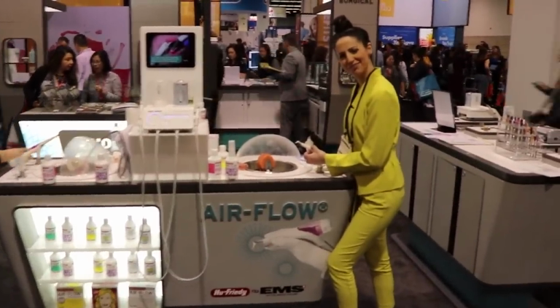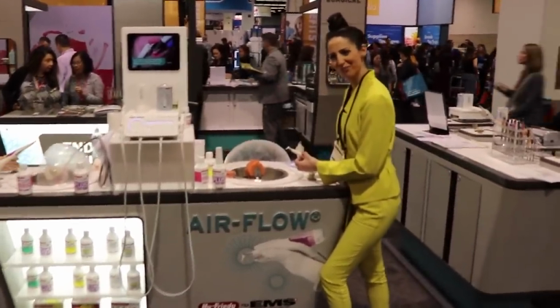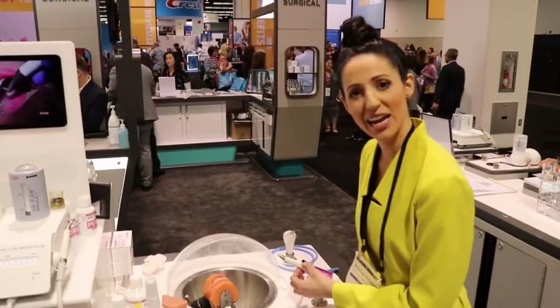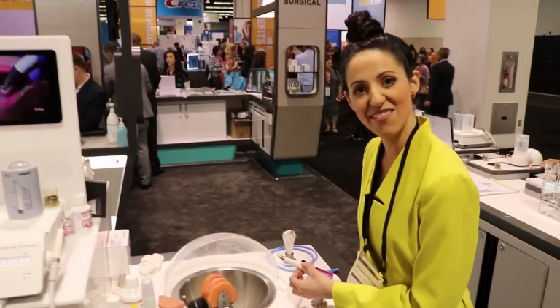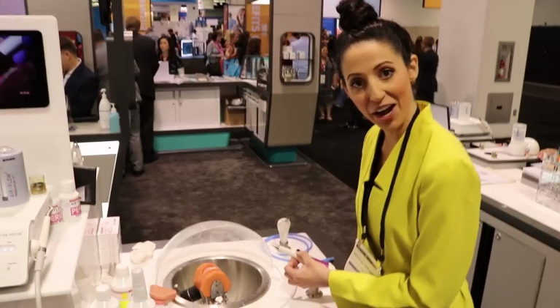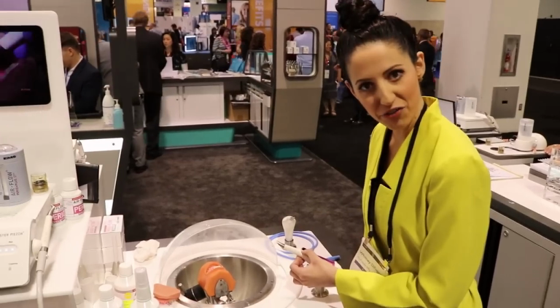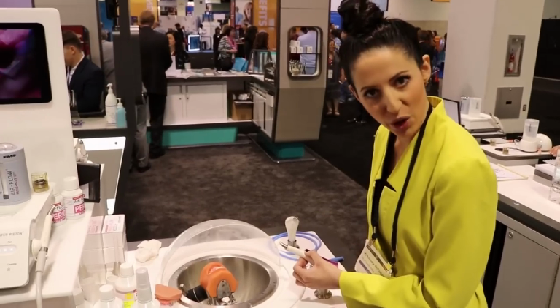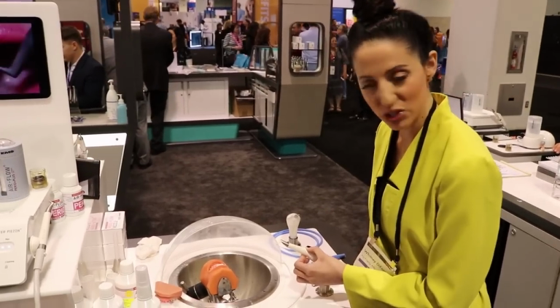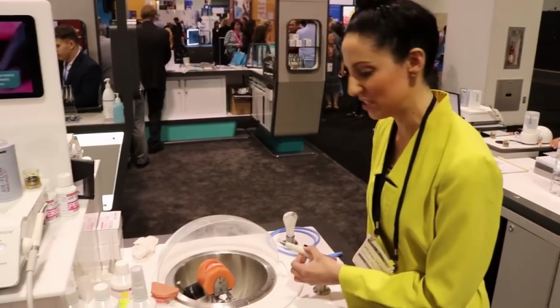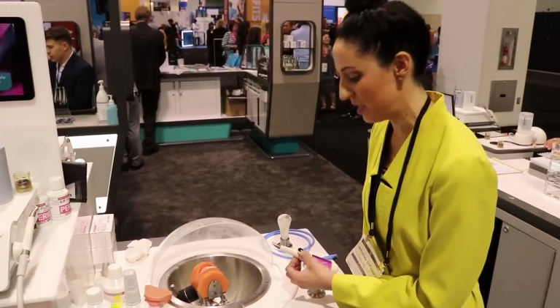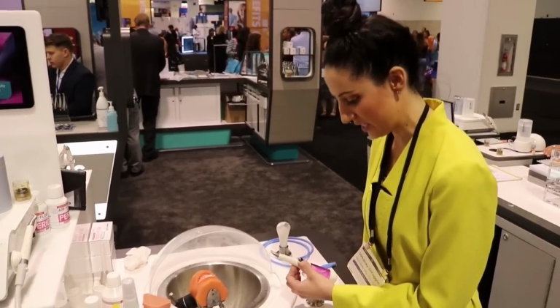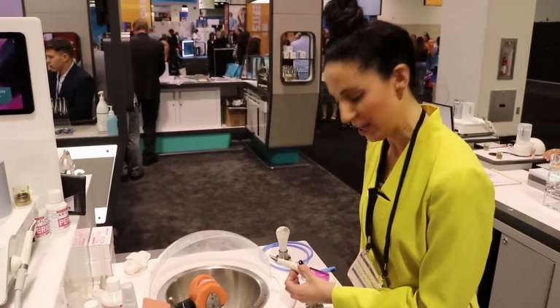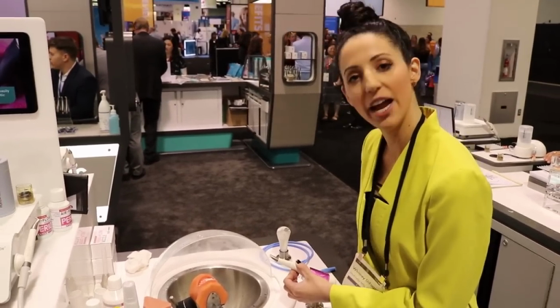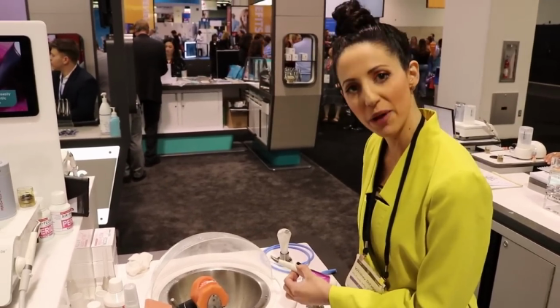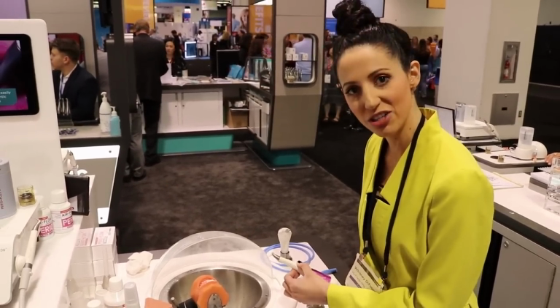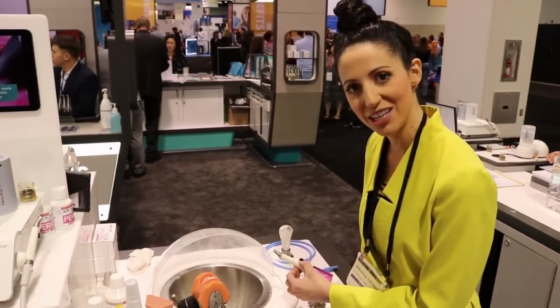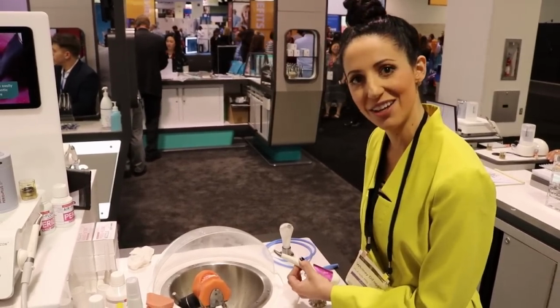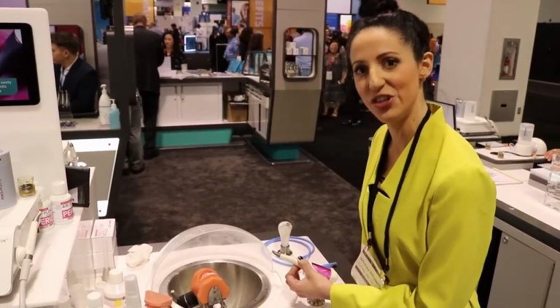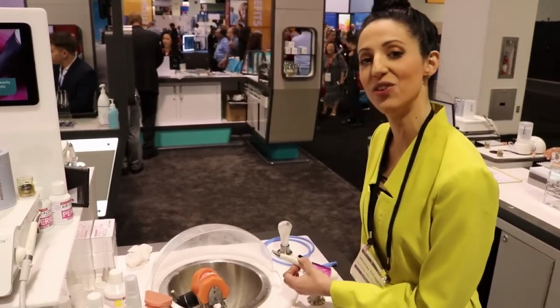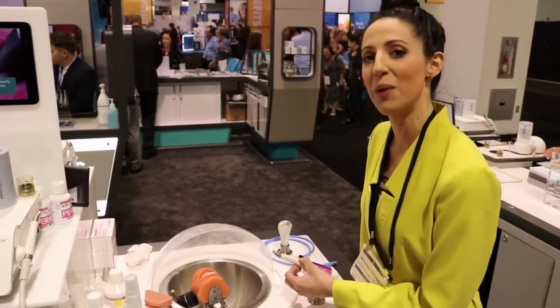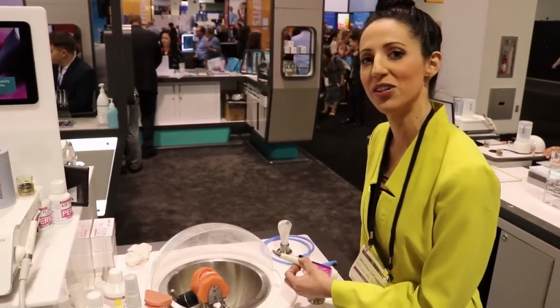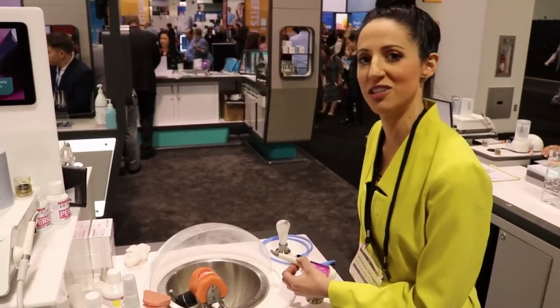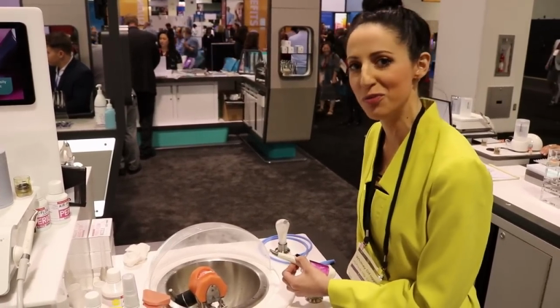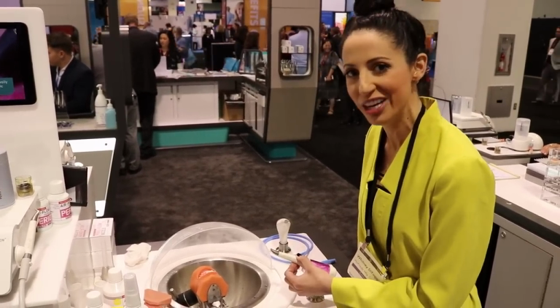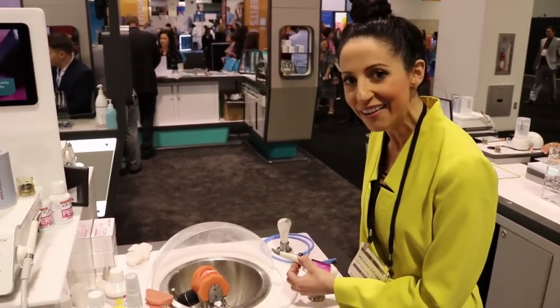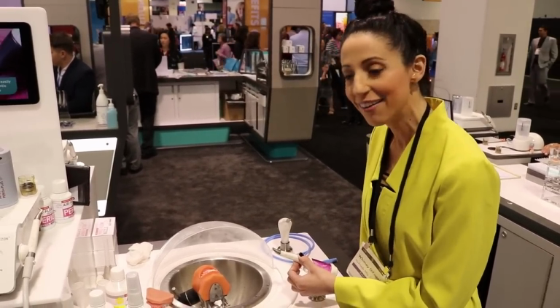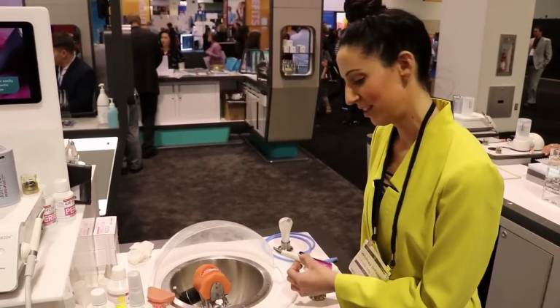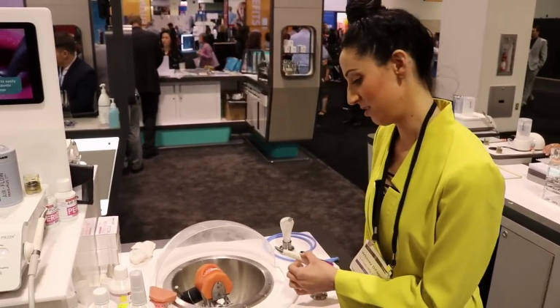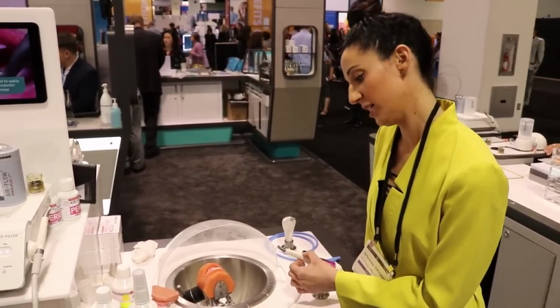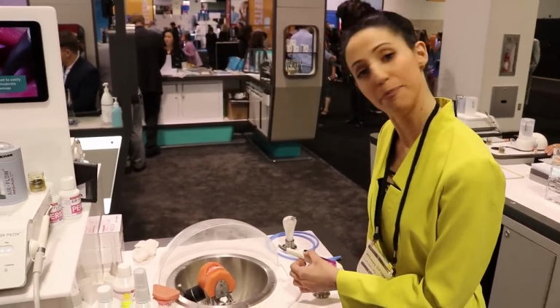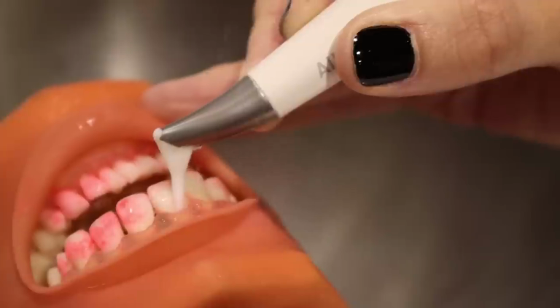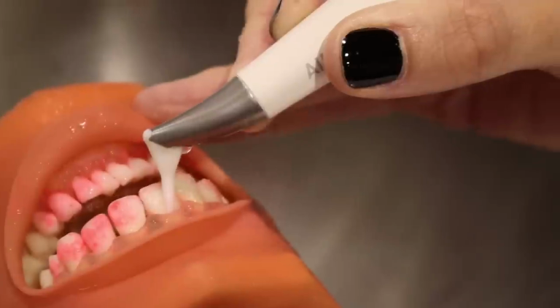We have Airflow, which is an amazing air polishing technology. You can polish sub-G — subgingivally. So that's pretty cool.